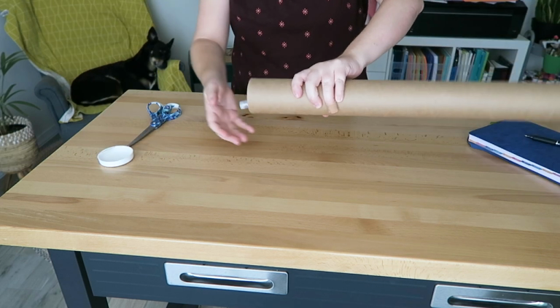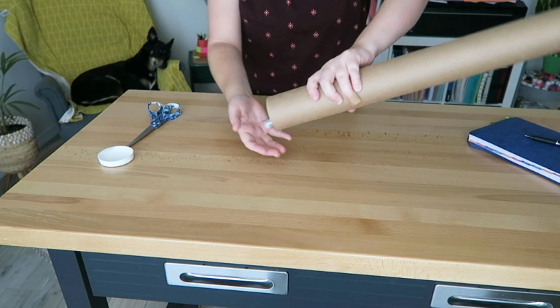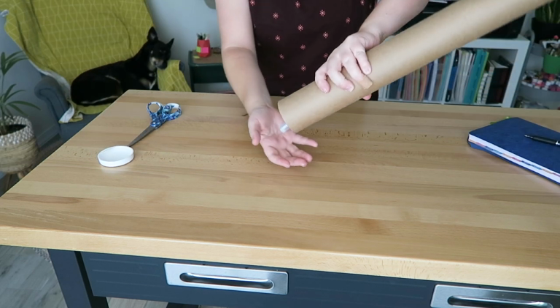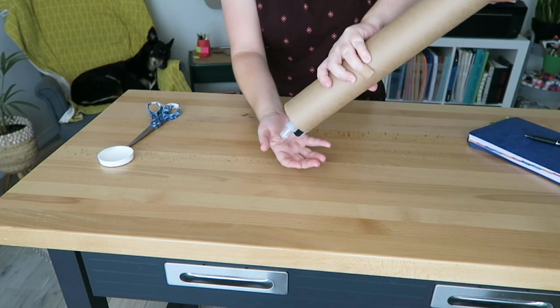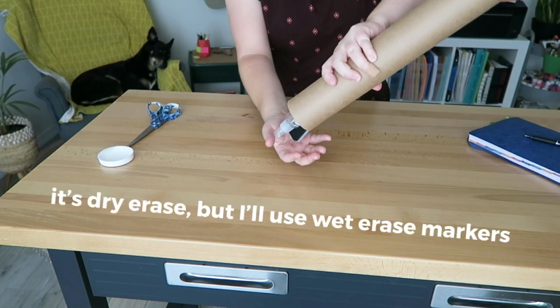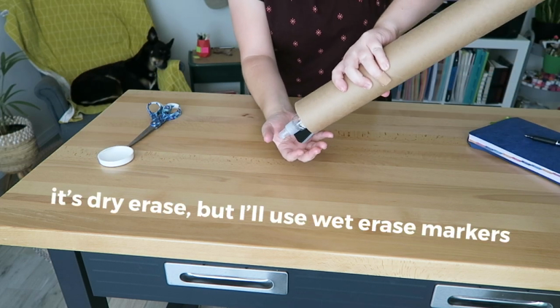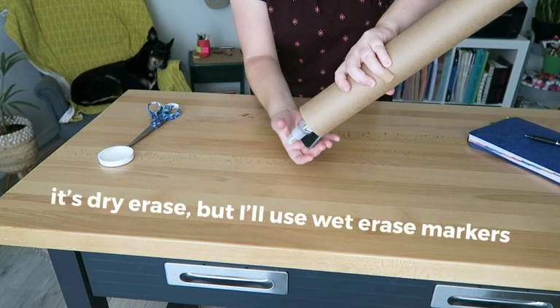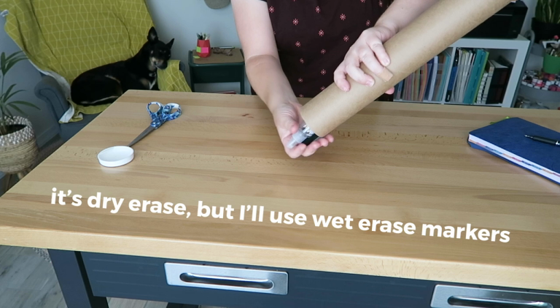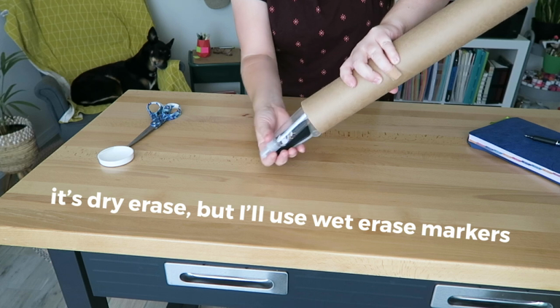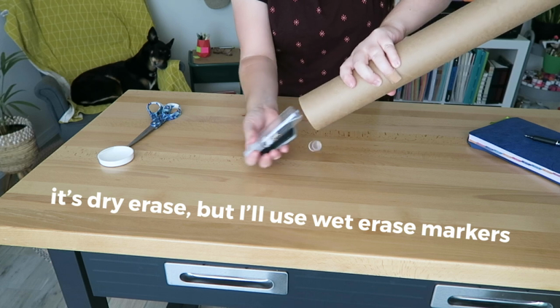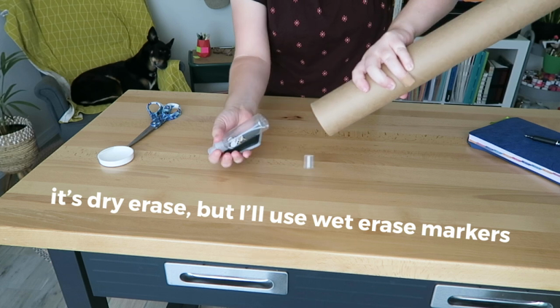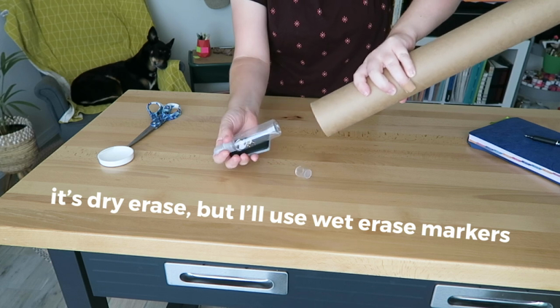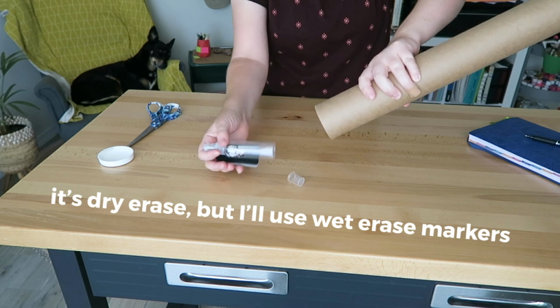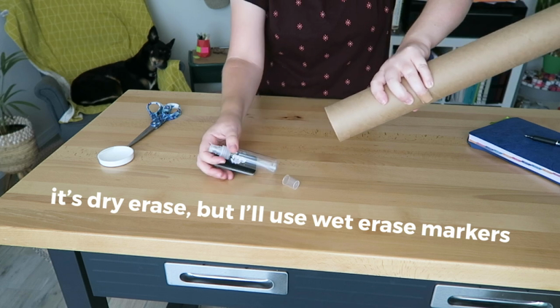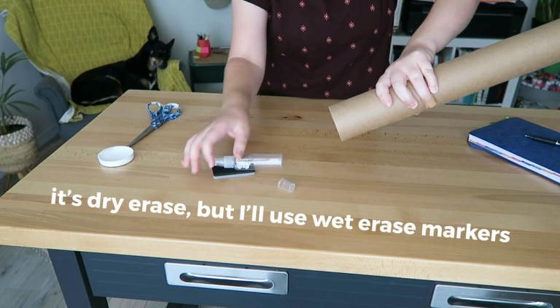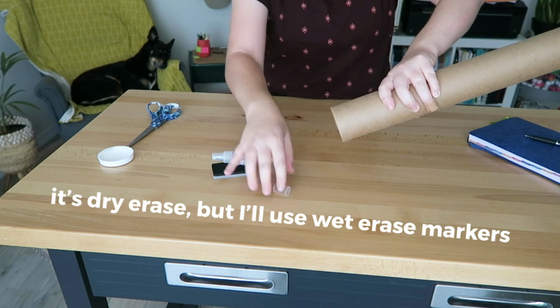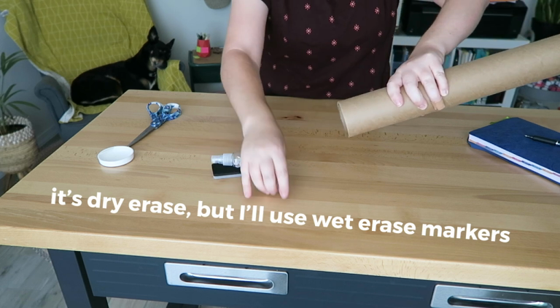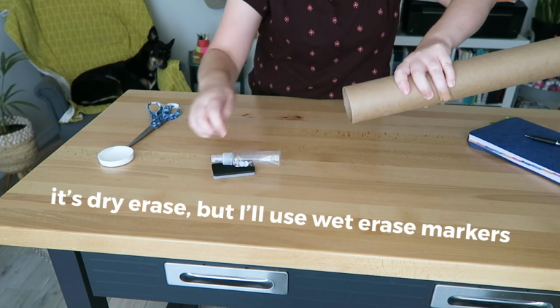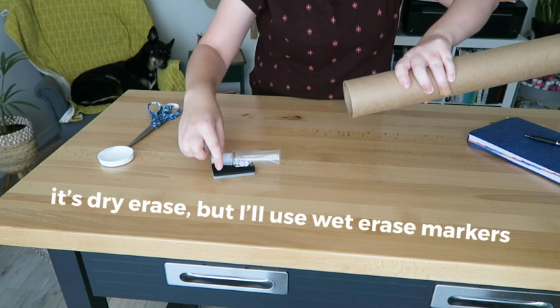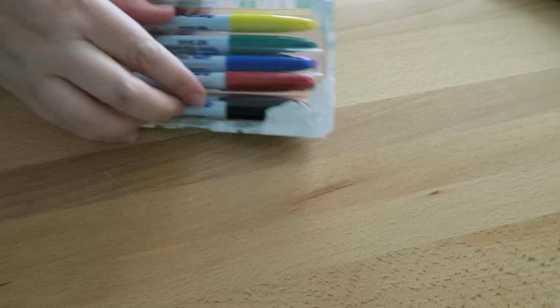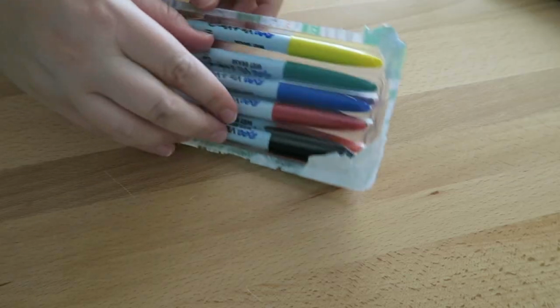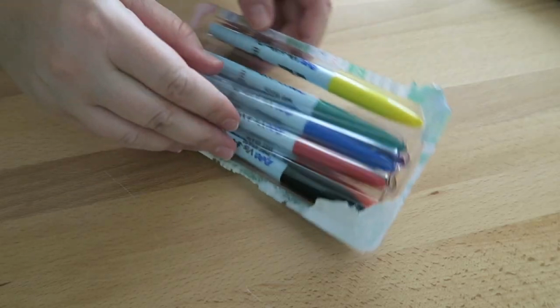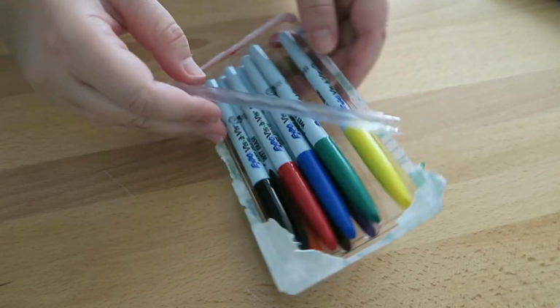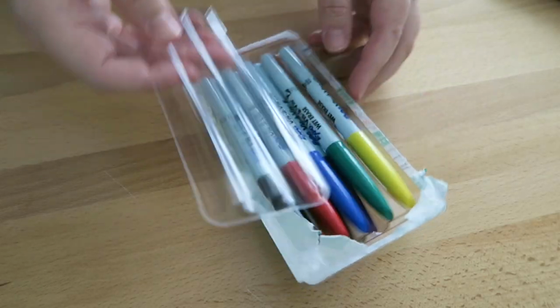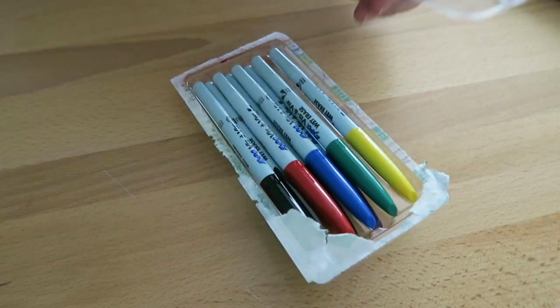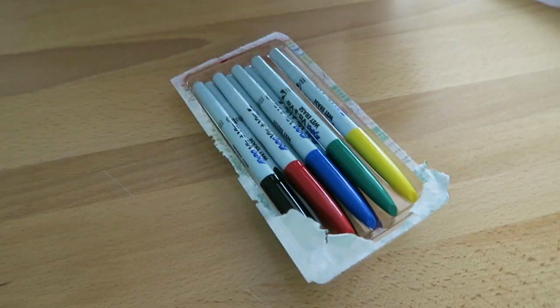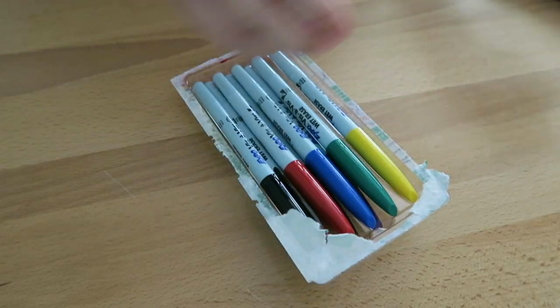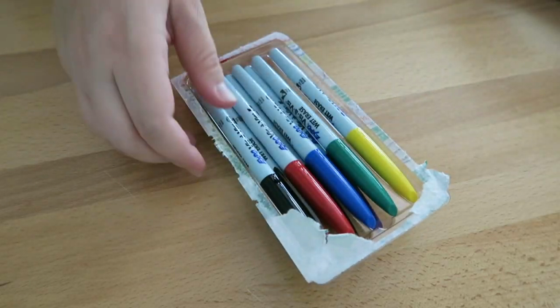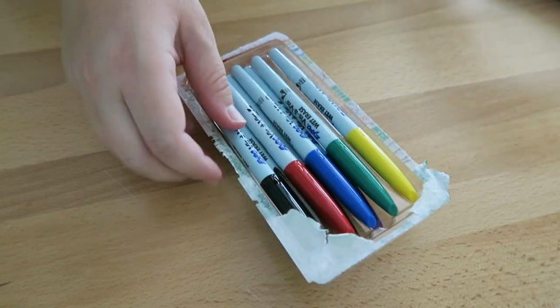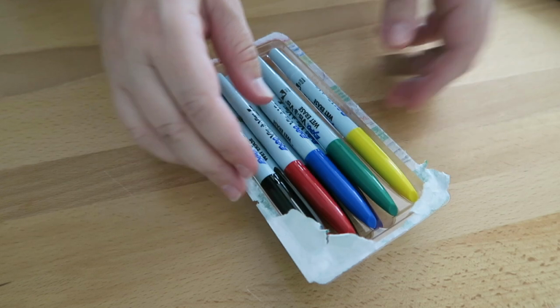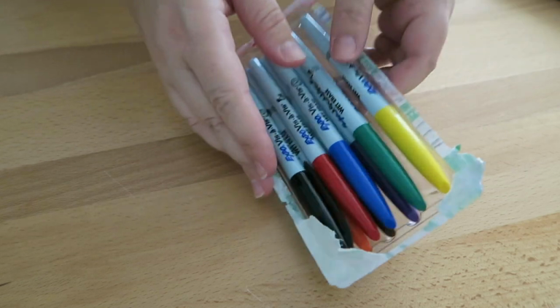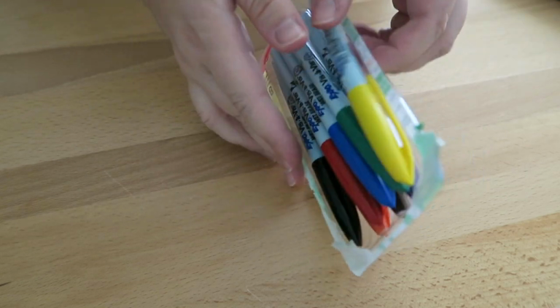So it's a dry erase calendar and I've got these wet erase markers.